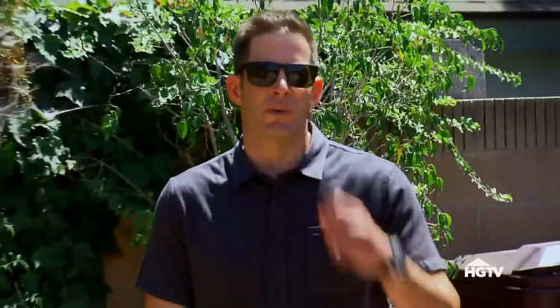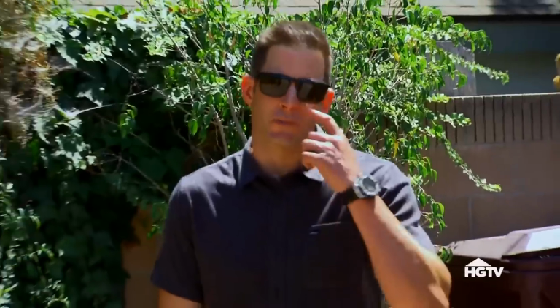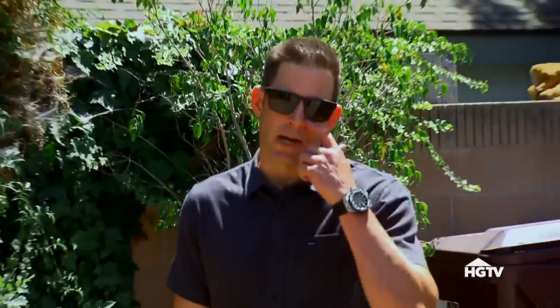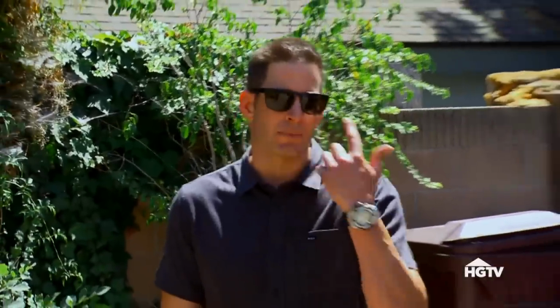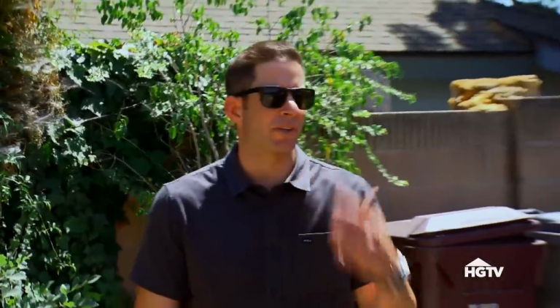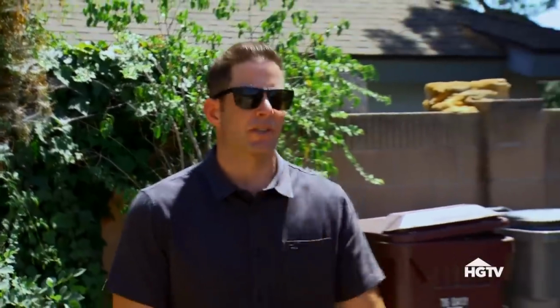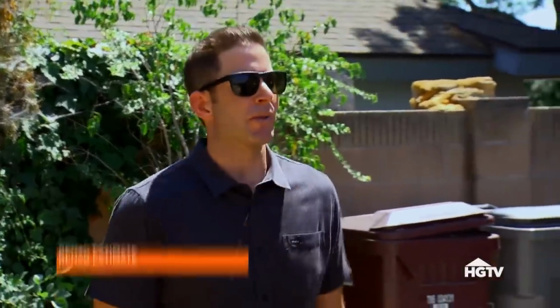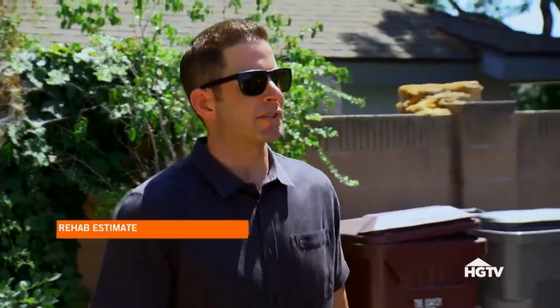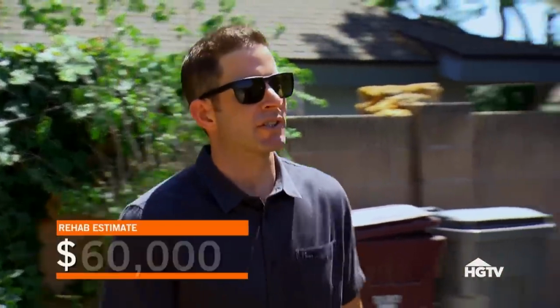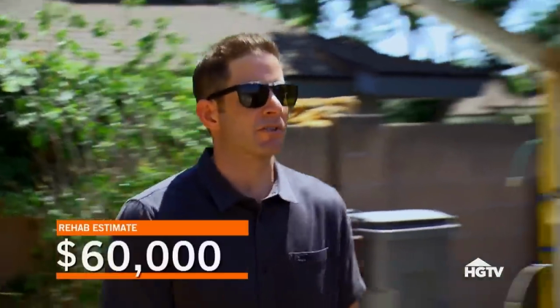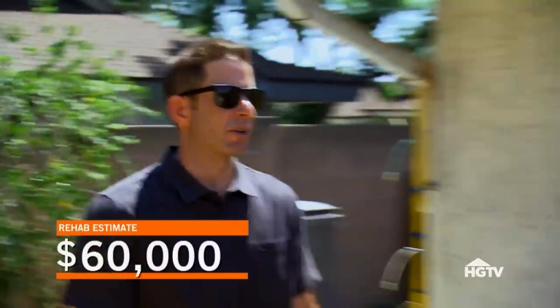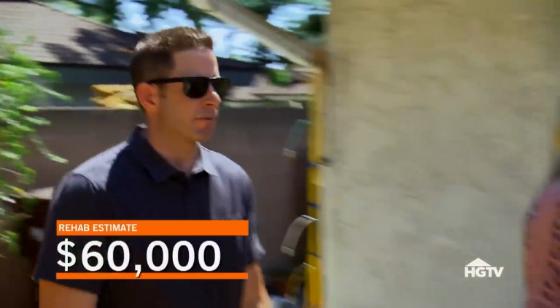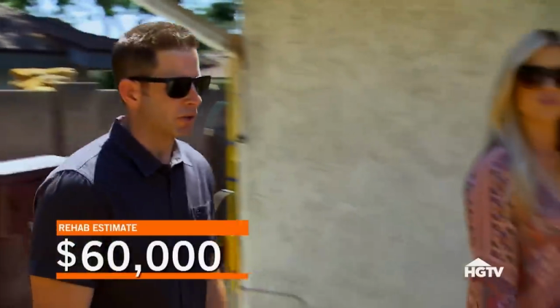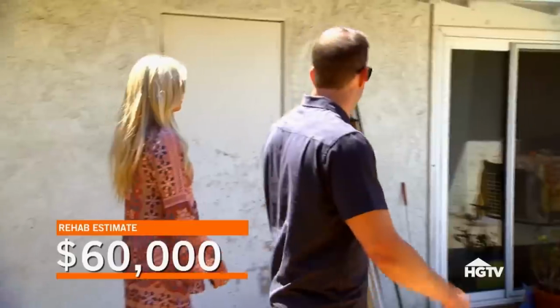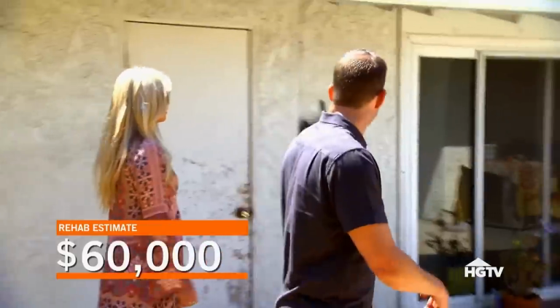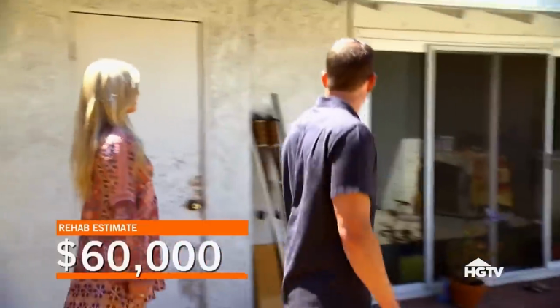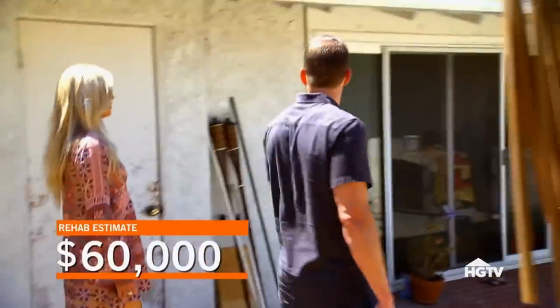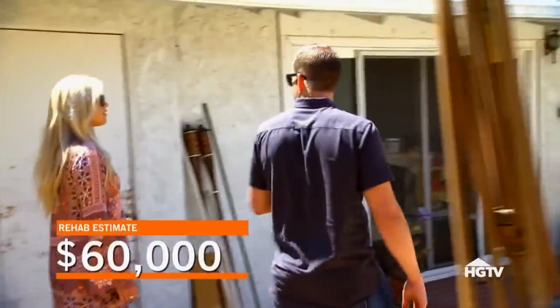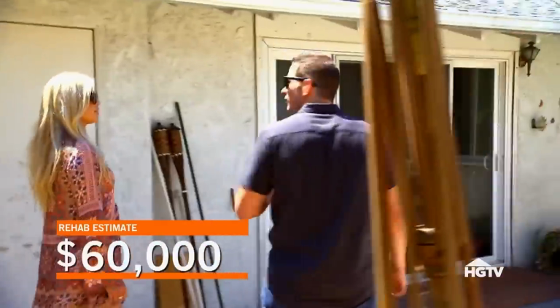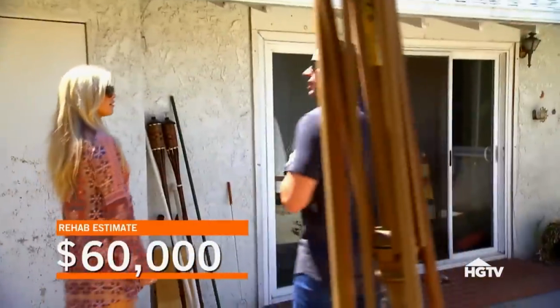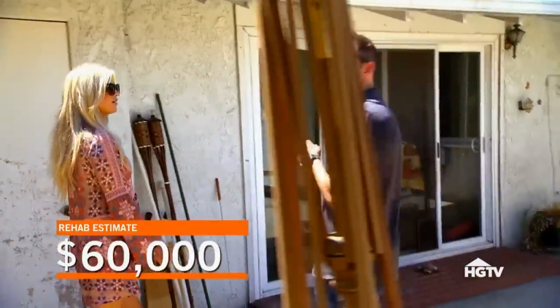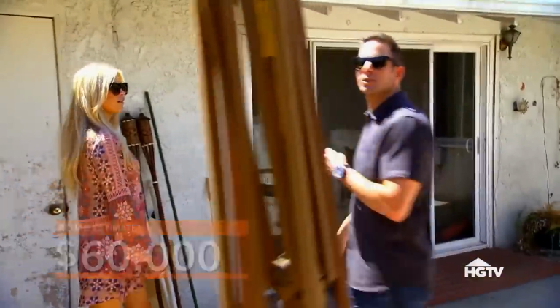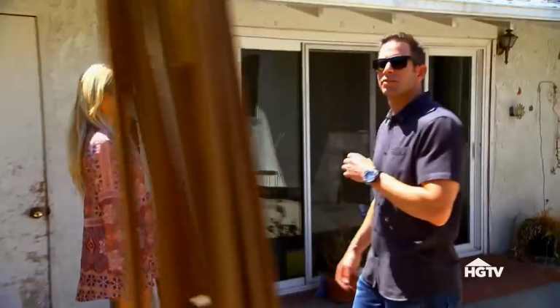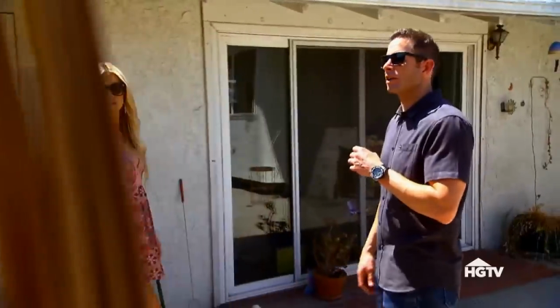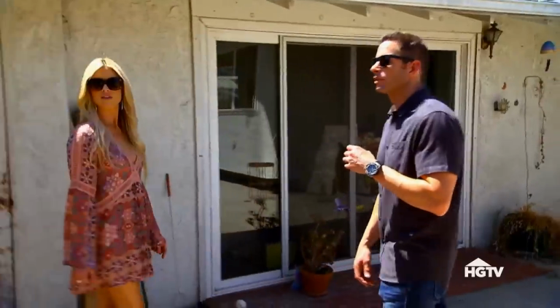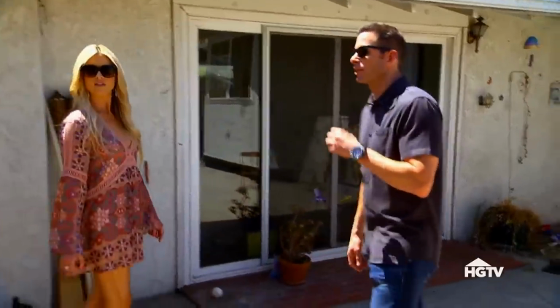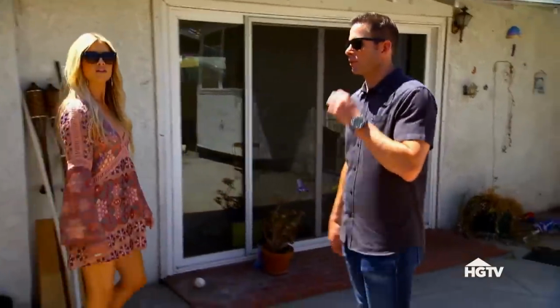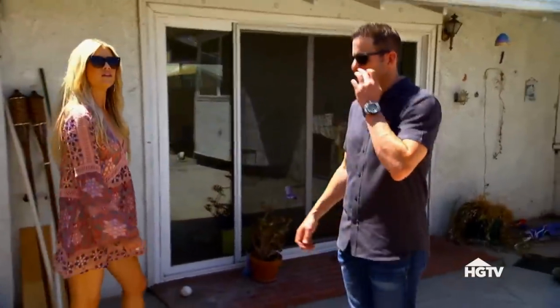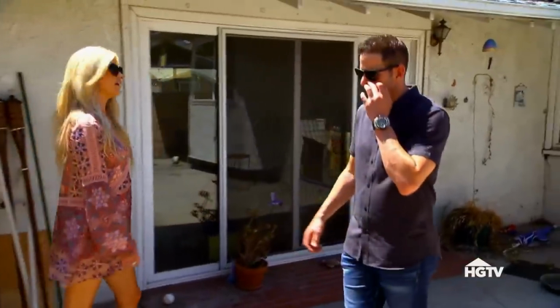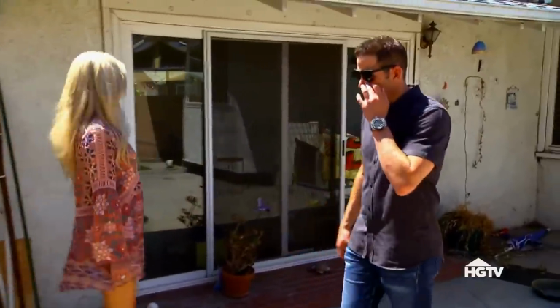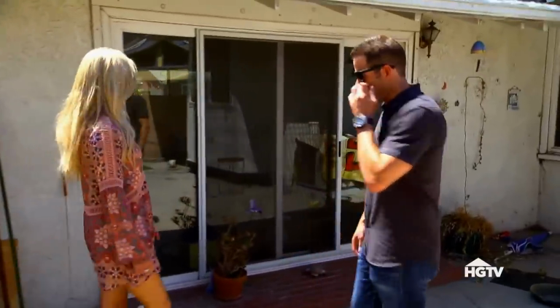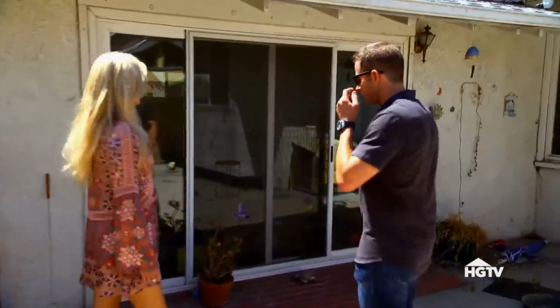Right off the bat, I'm thinking it's about a $60,000 remodel. It's definitely a house that Jeff's going to have to look at, though. Let's give him a call.